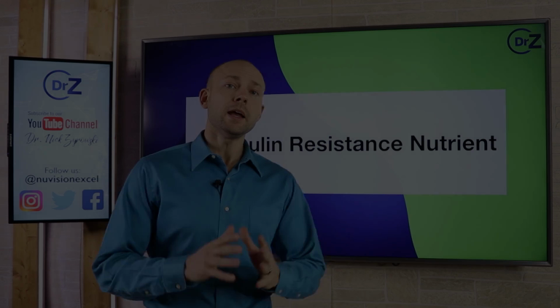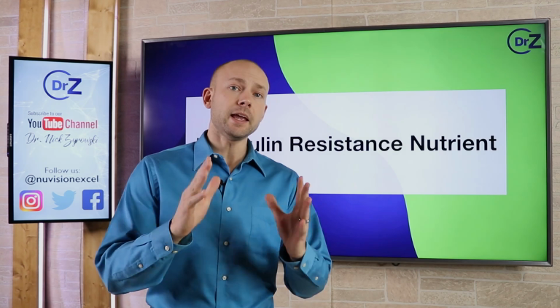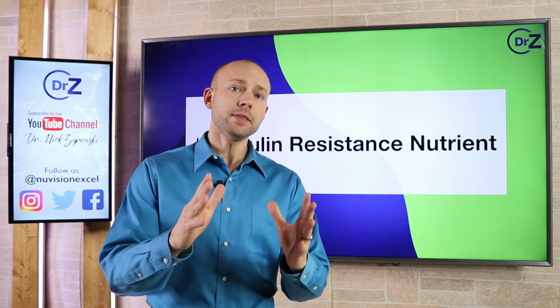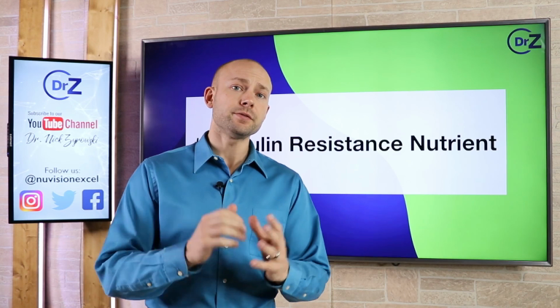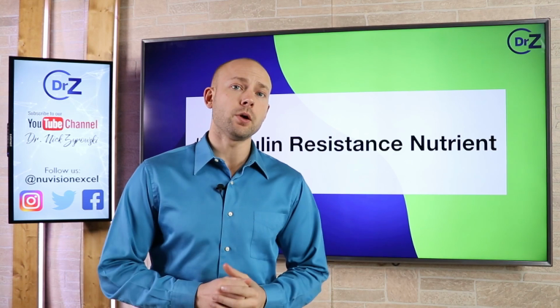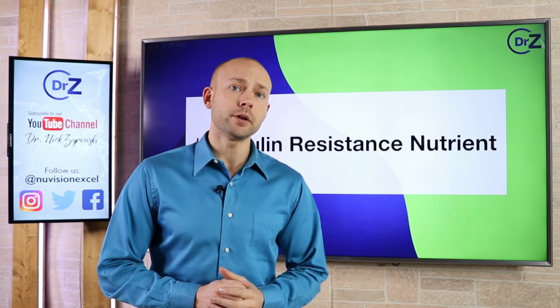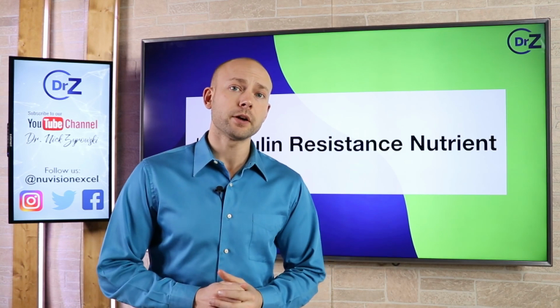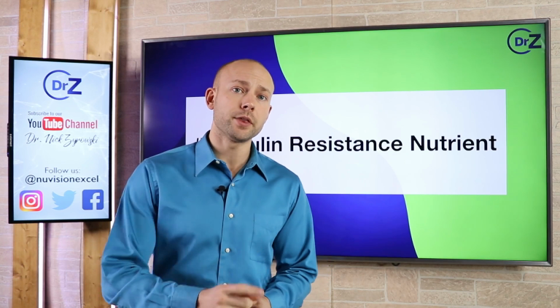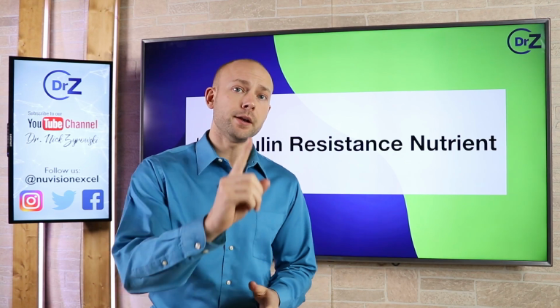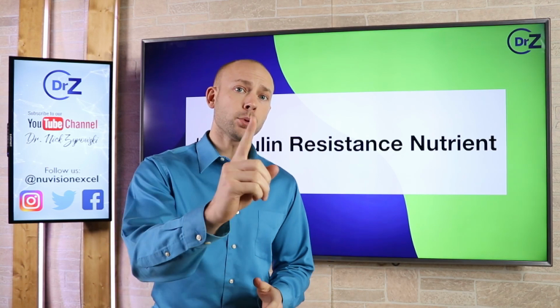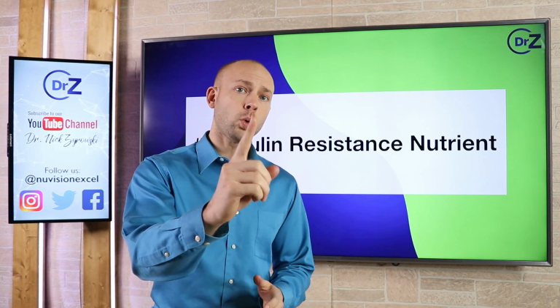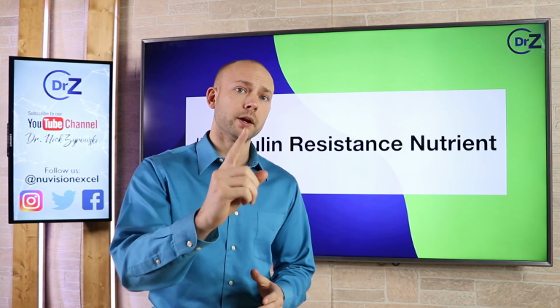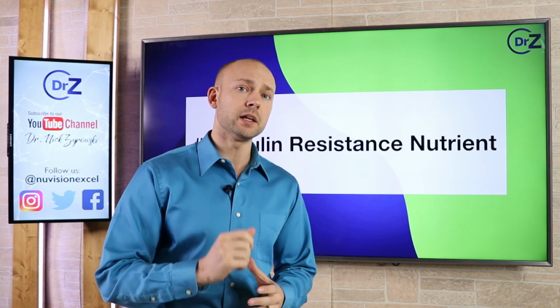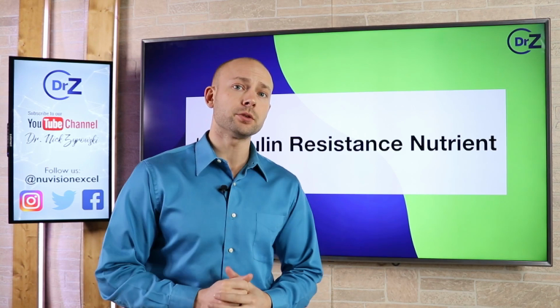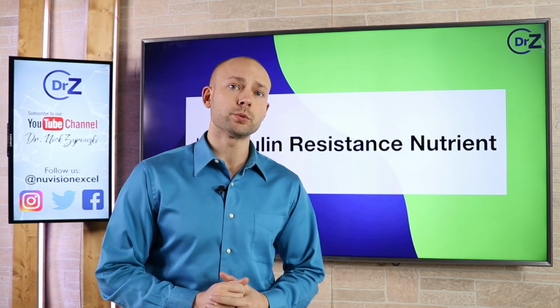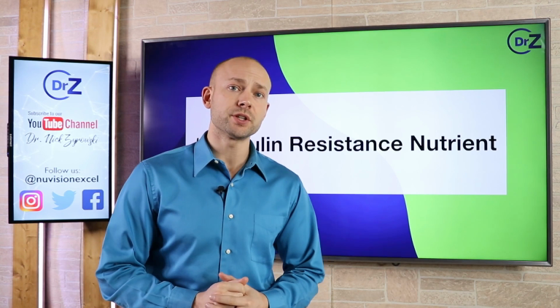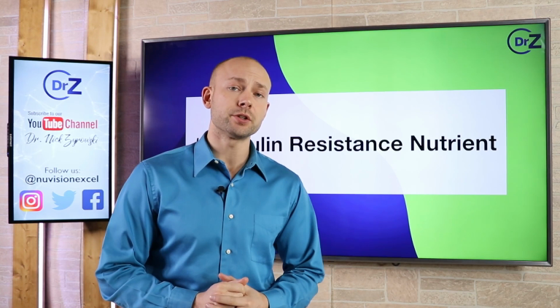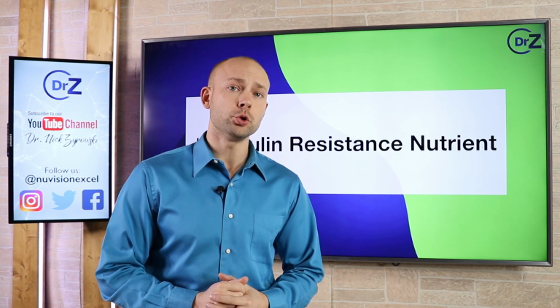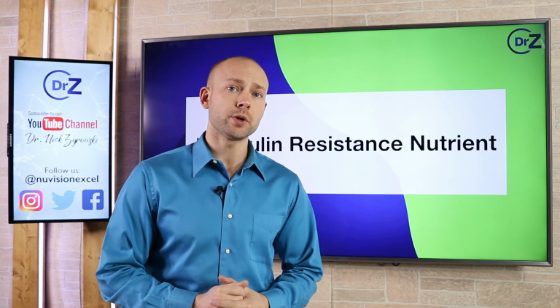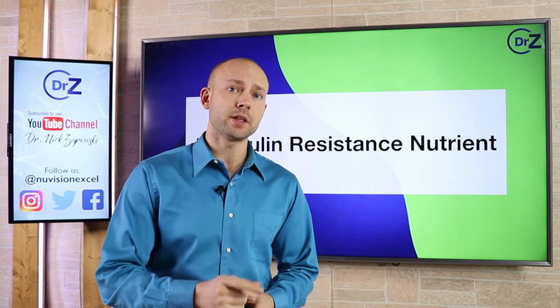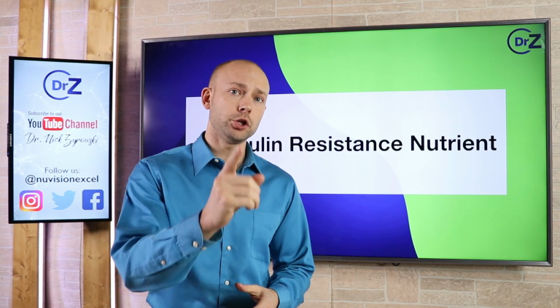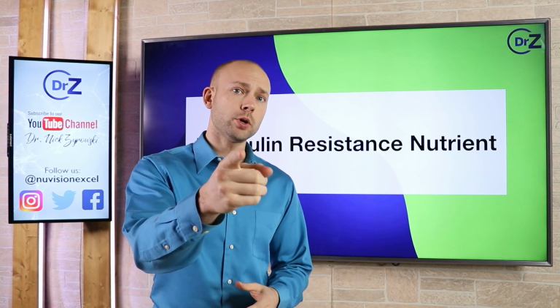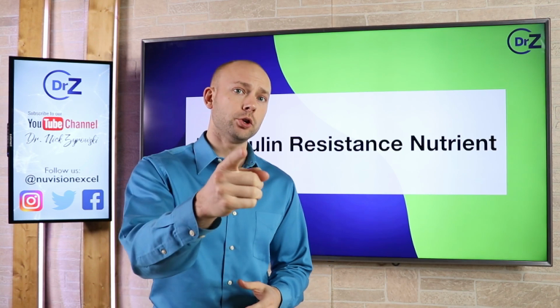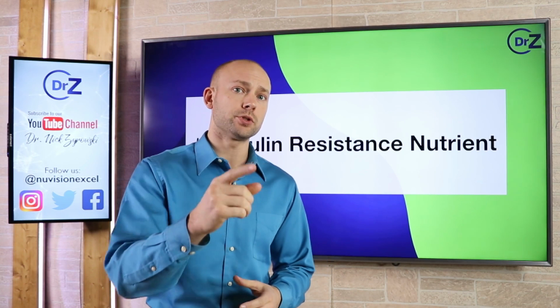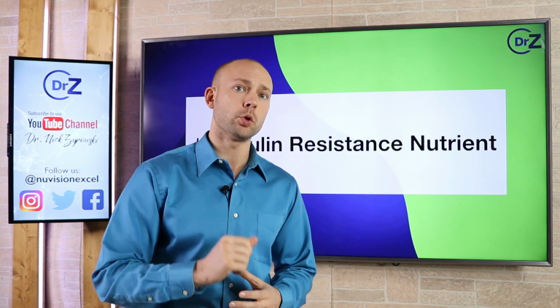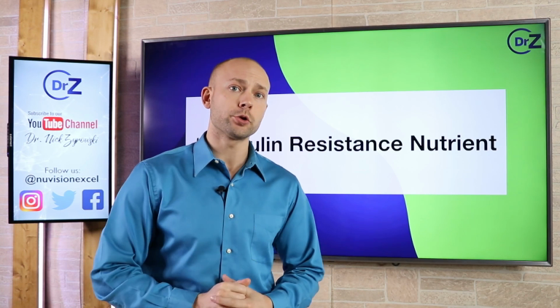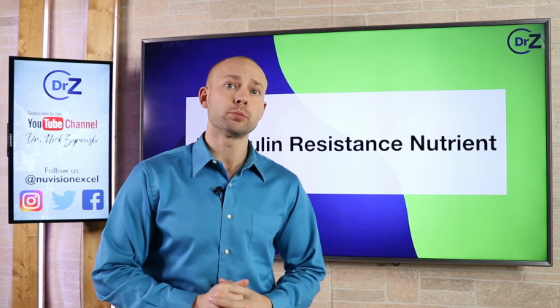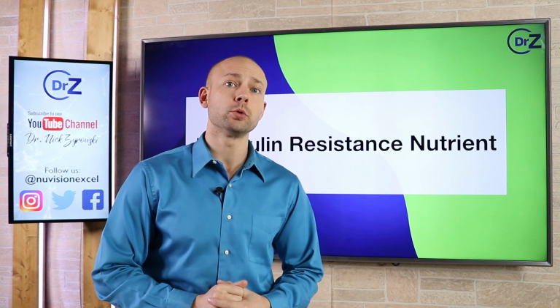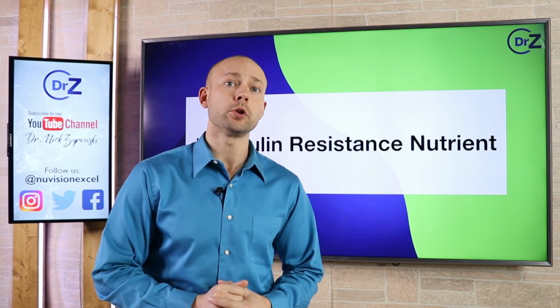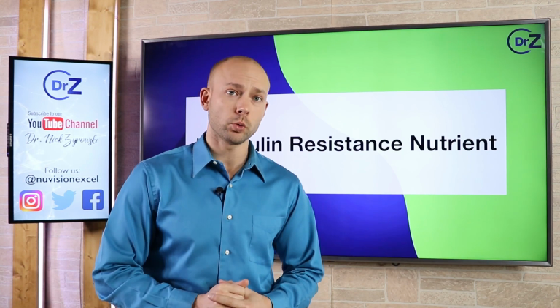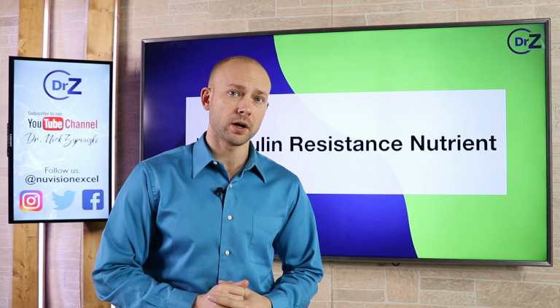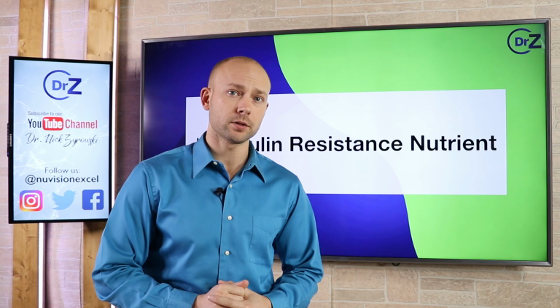In this video, I'll uncover the number one insulin resistance nutrient that you can use in order to improve your health.